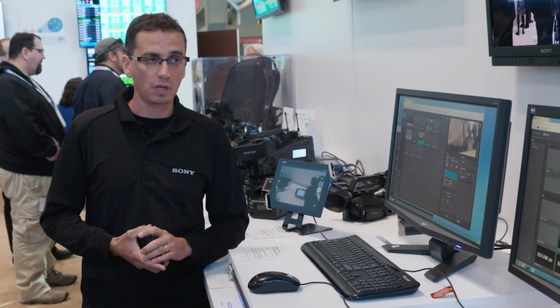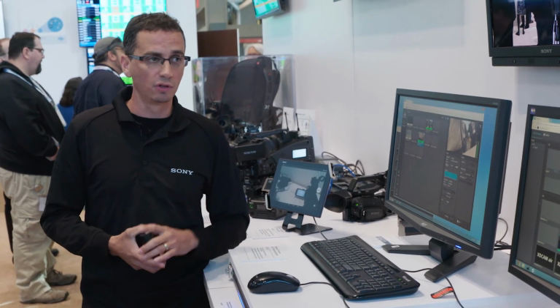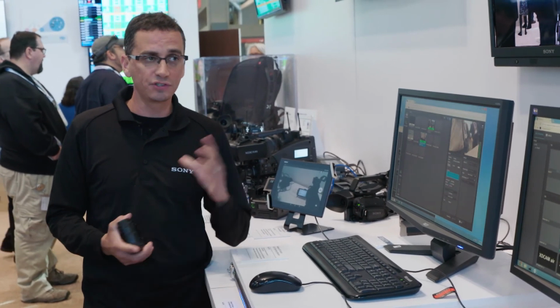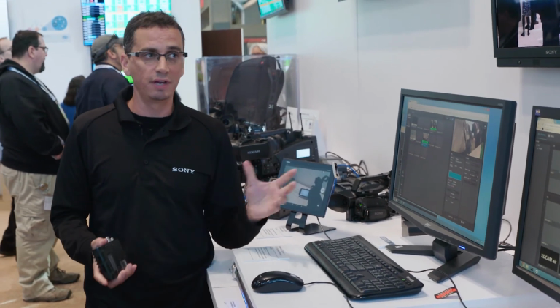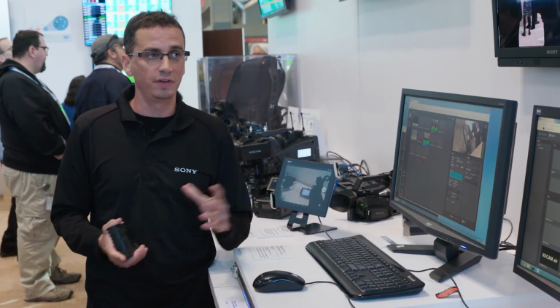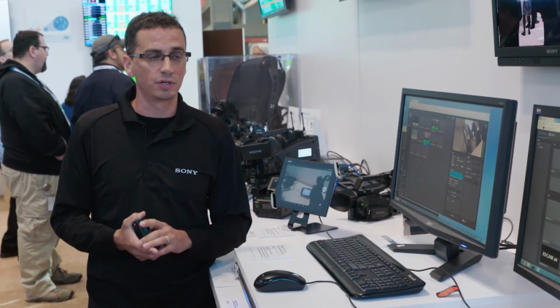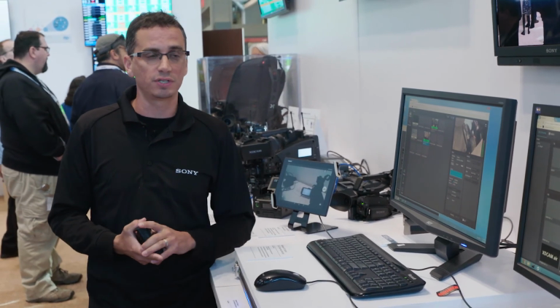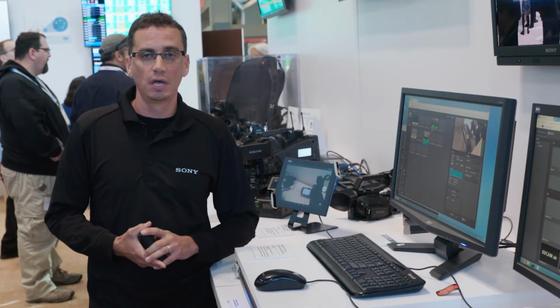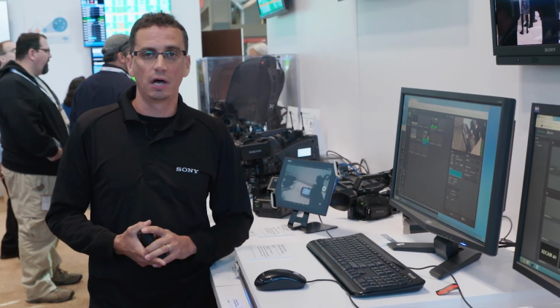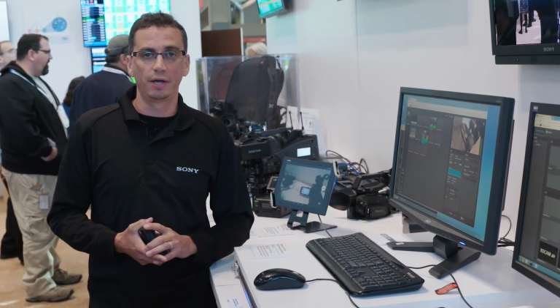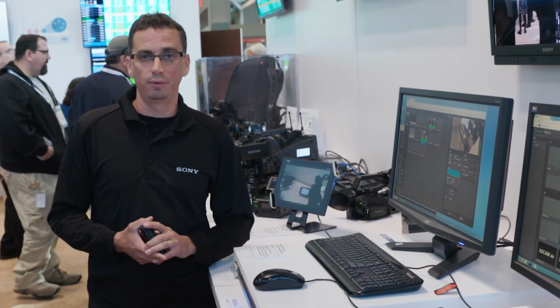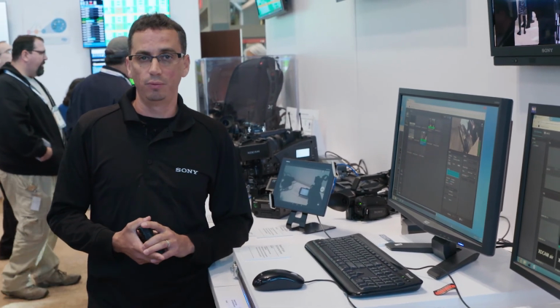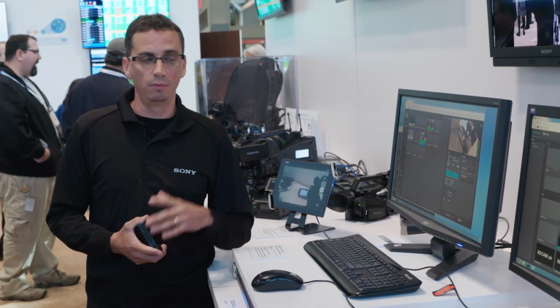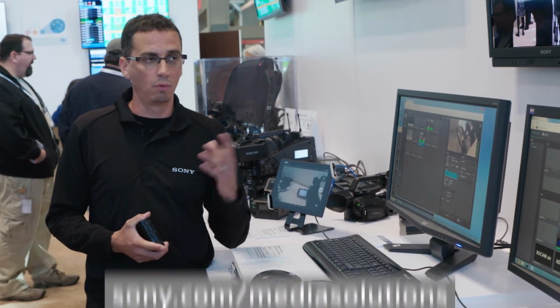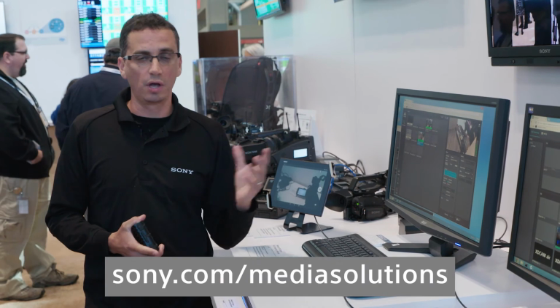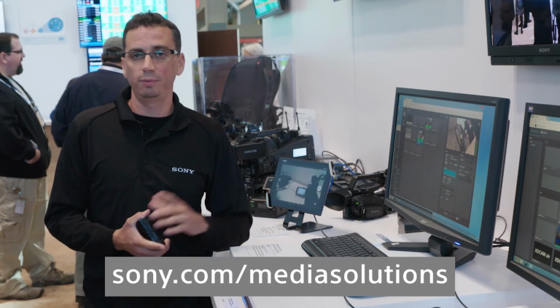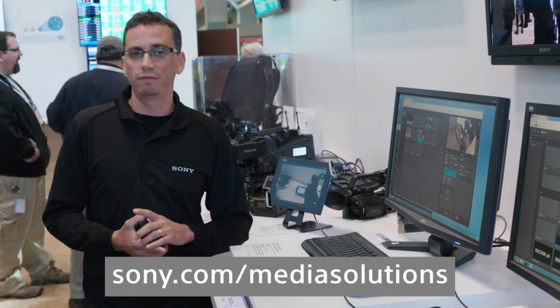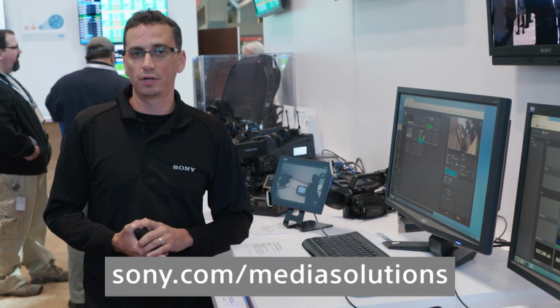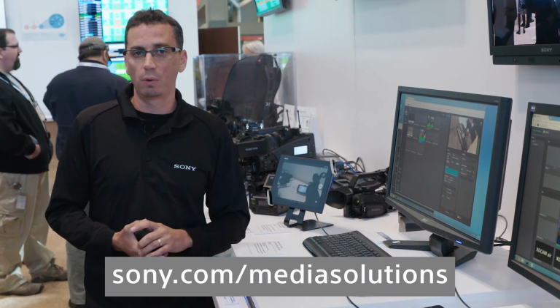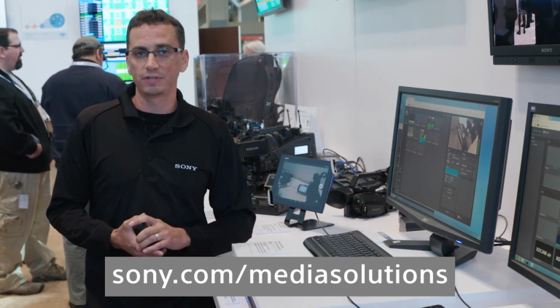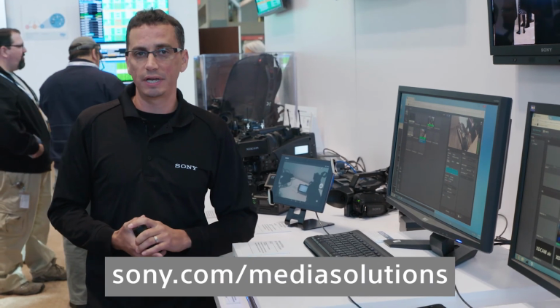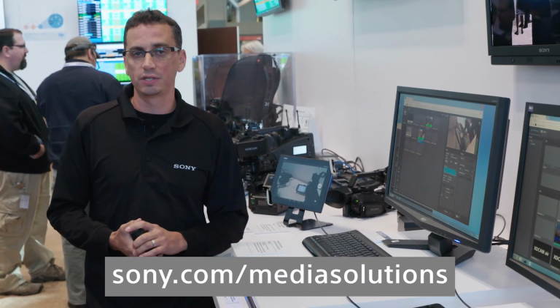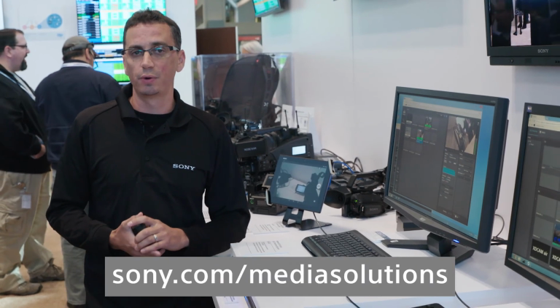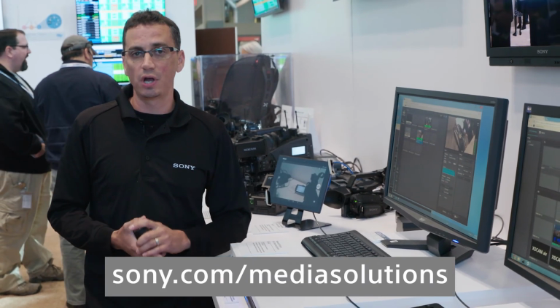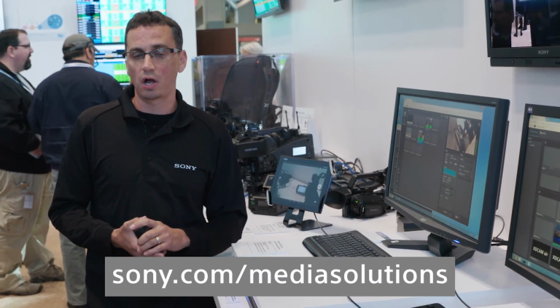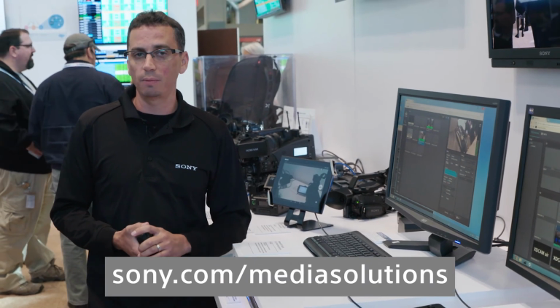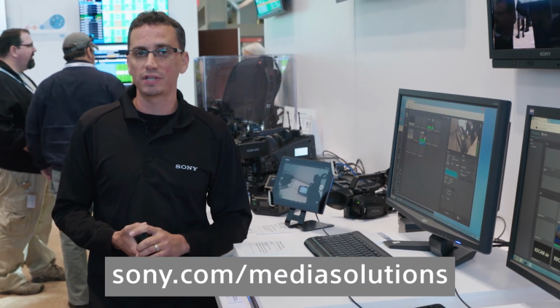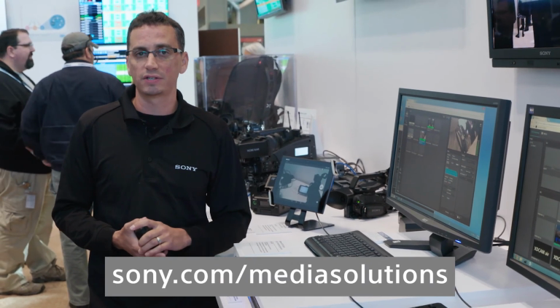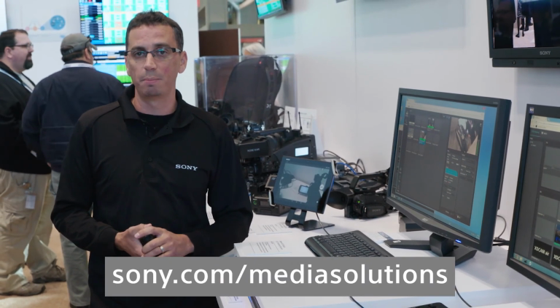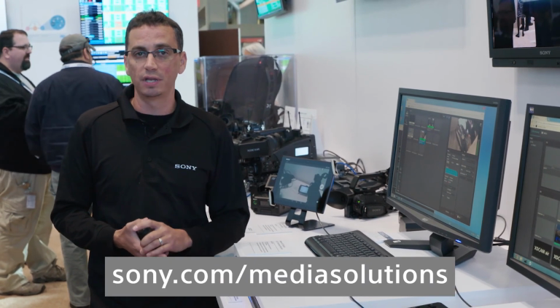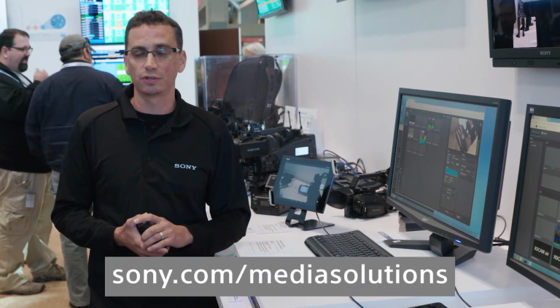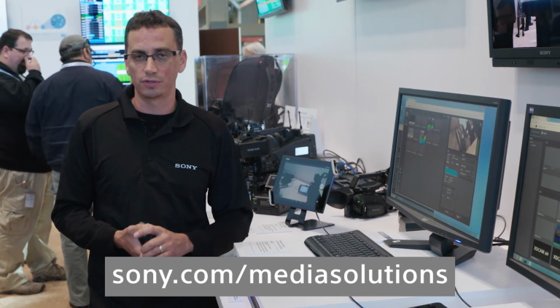Lots of great features. We welcome you to visit our website at sony.com/mediasolutions.